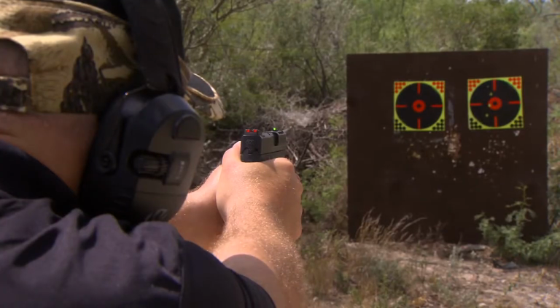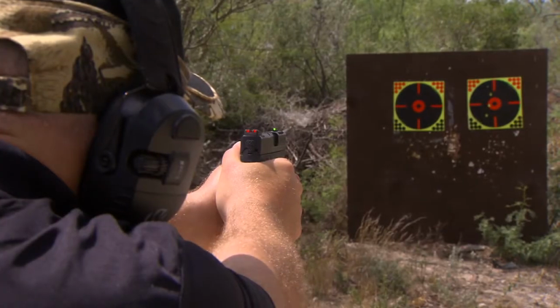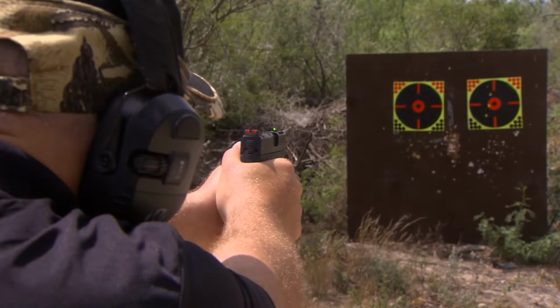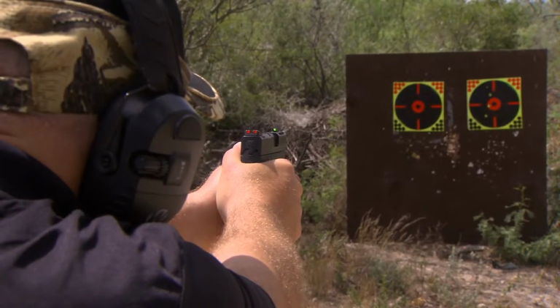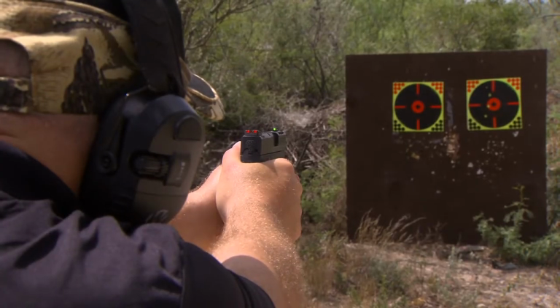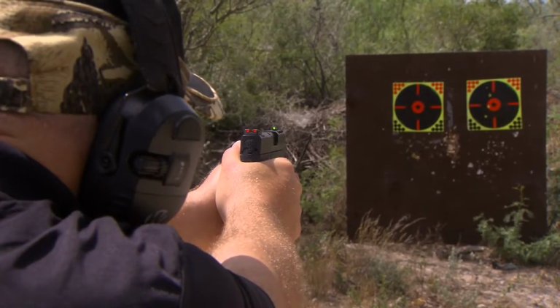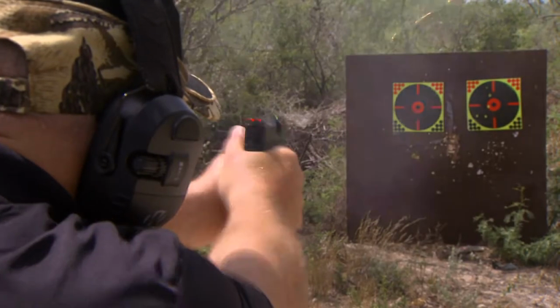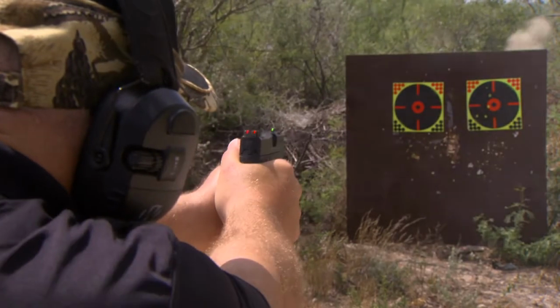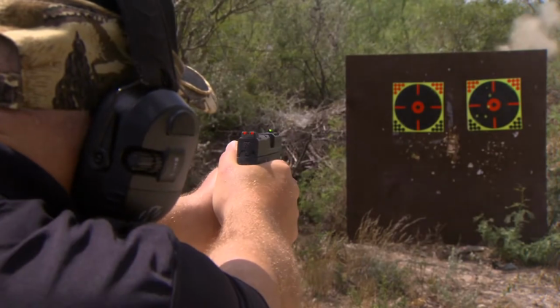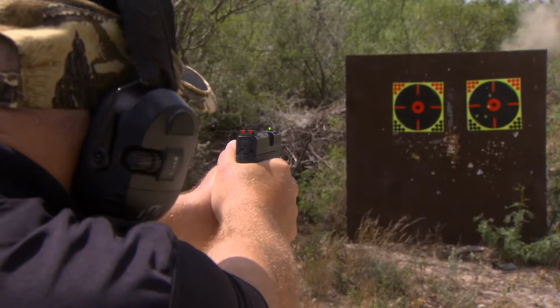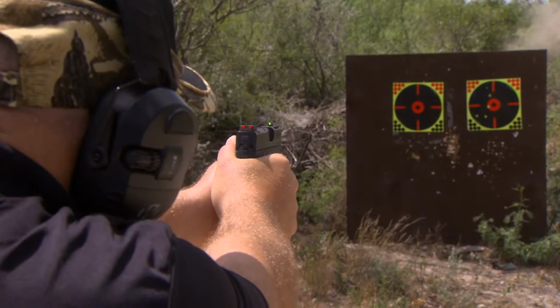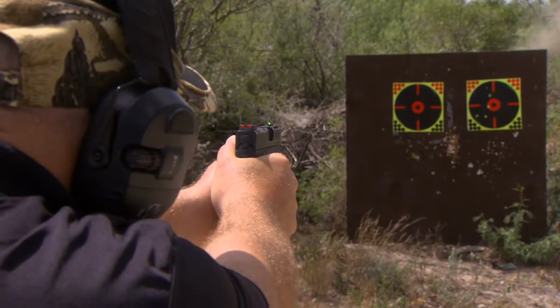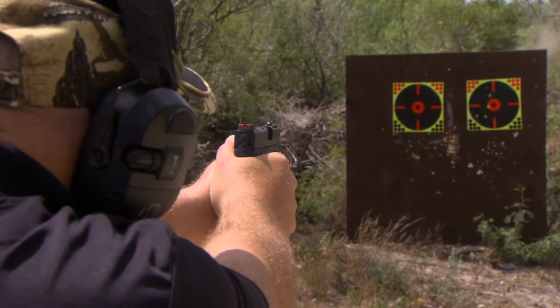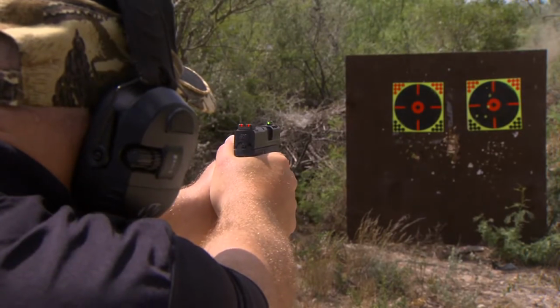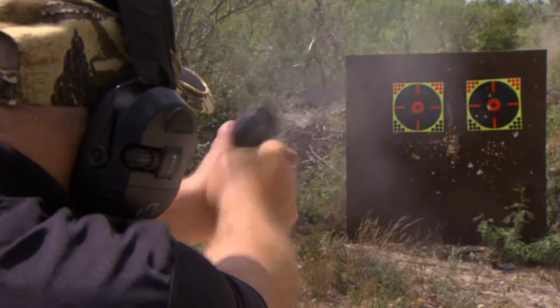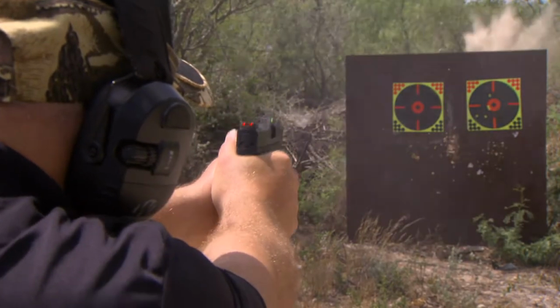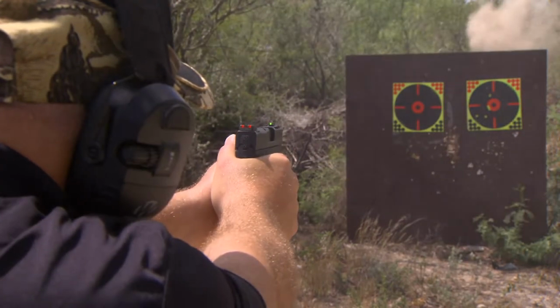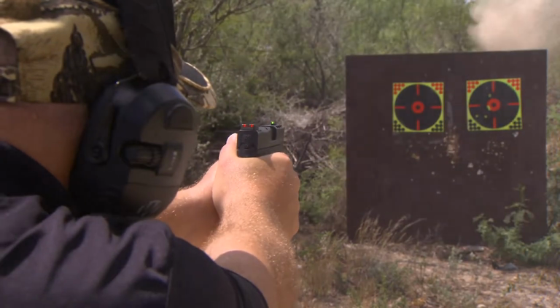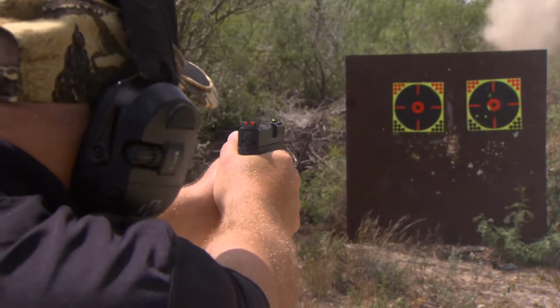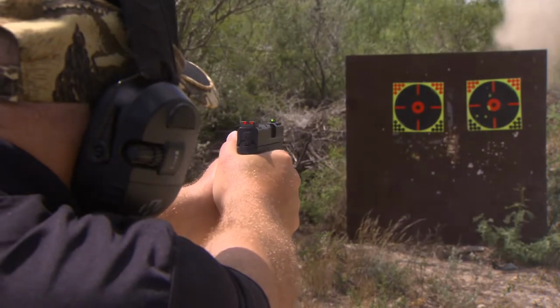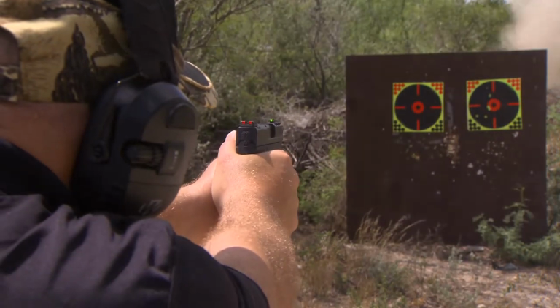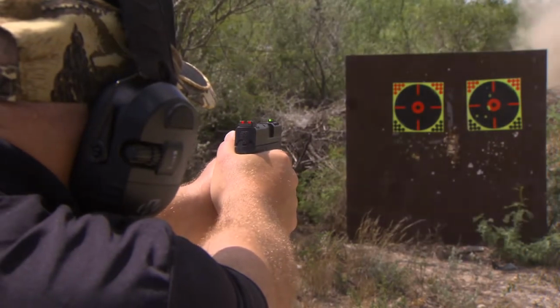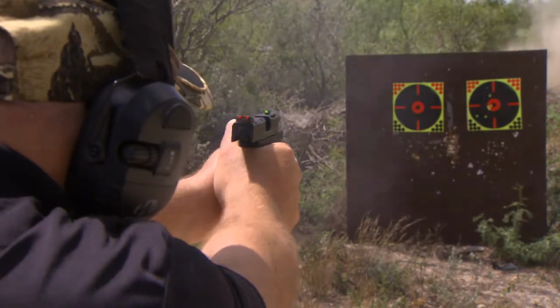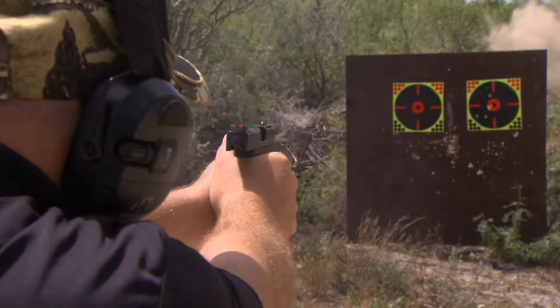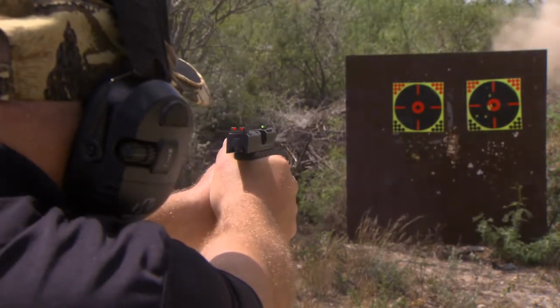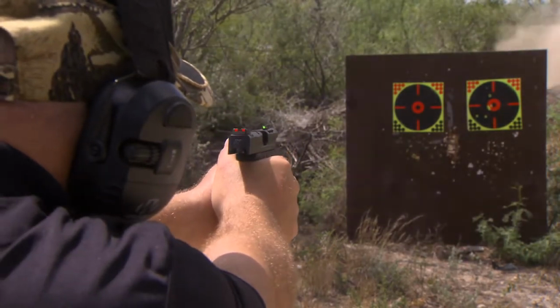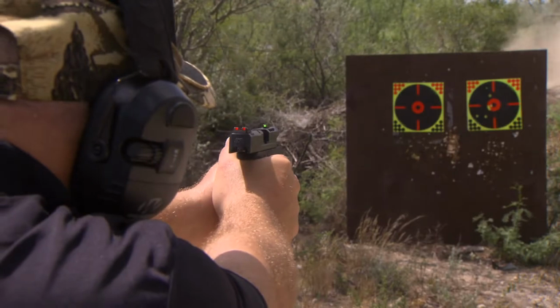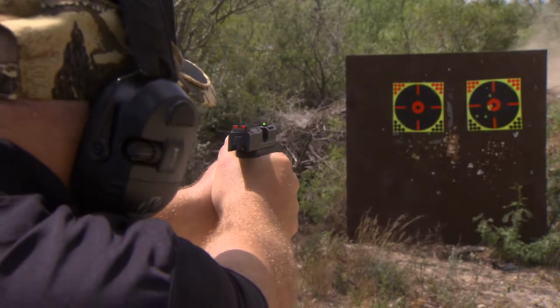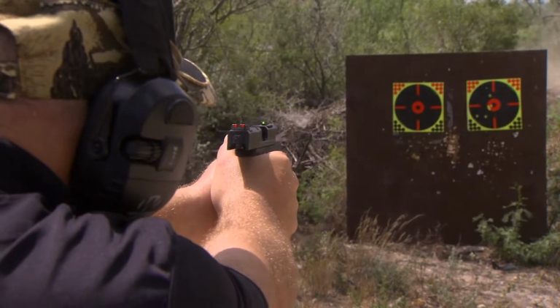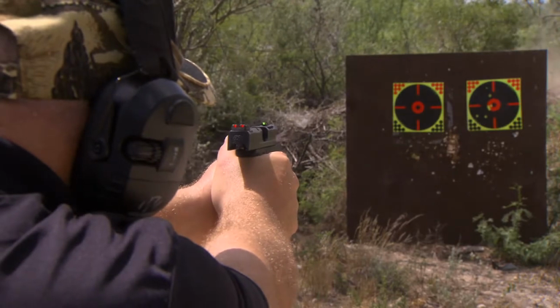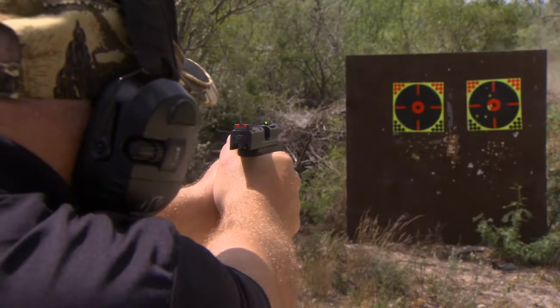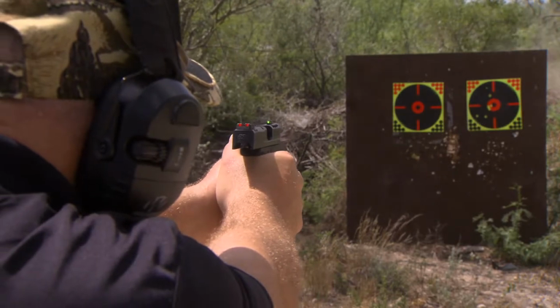We are starting off this episode at the range with our guest Trevor Young from HiViz Shooting Systems.